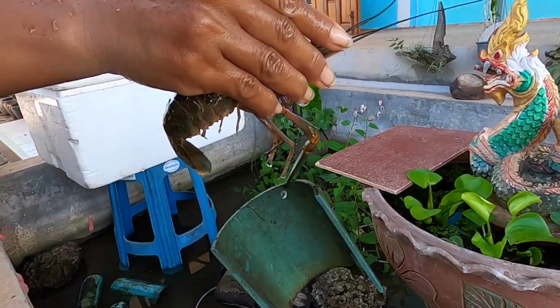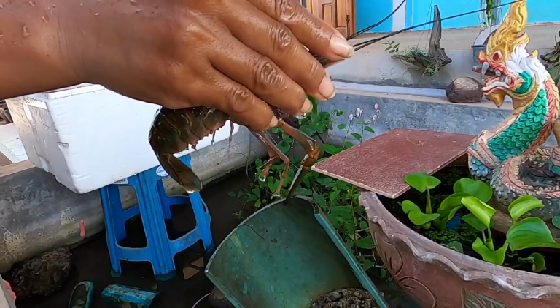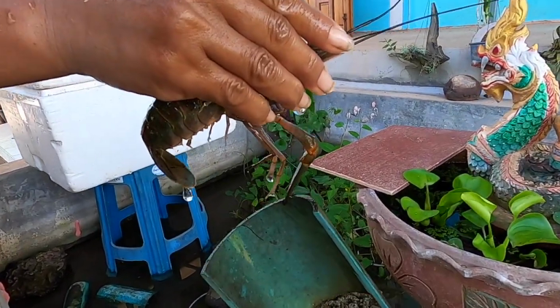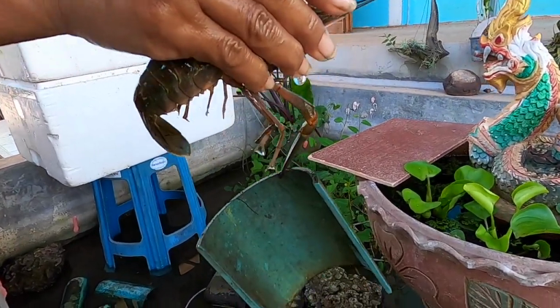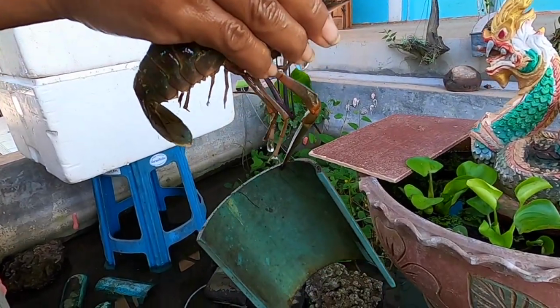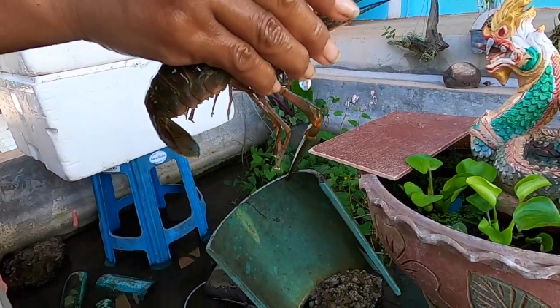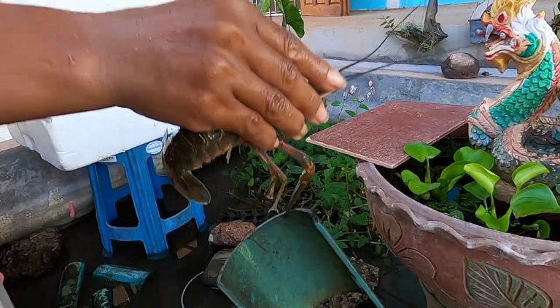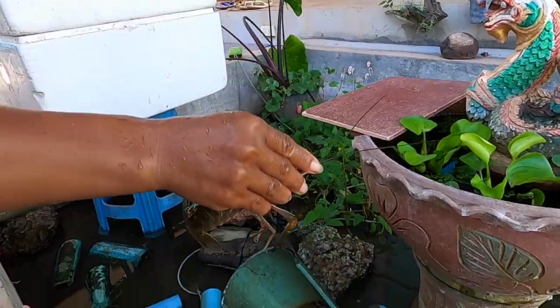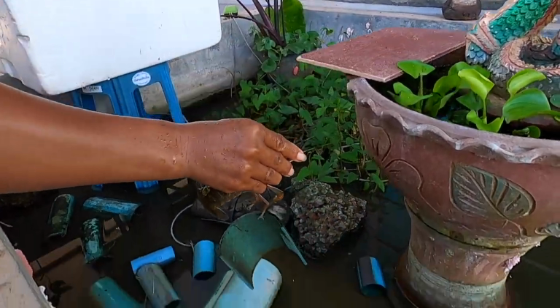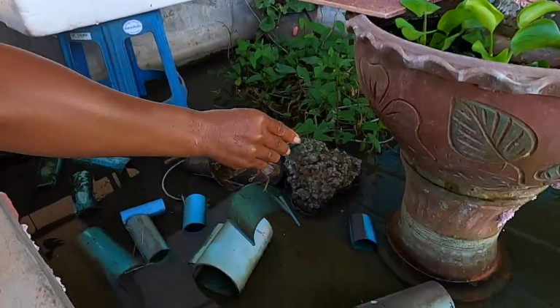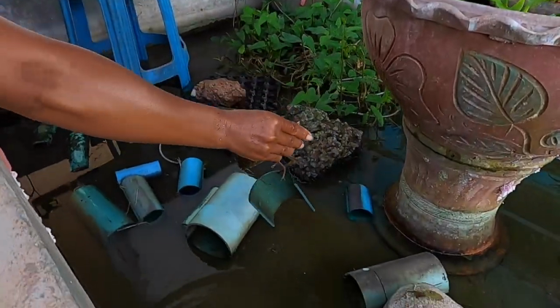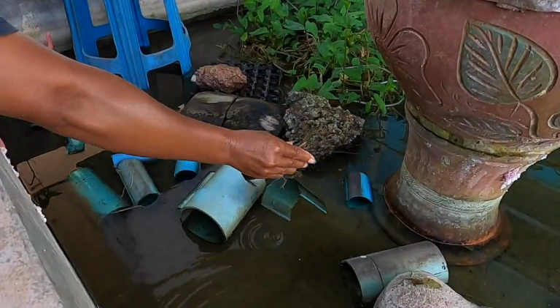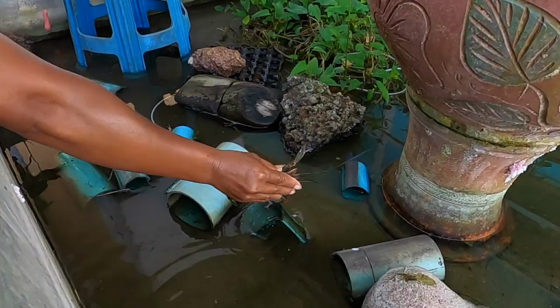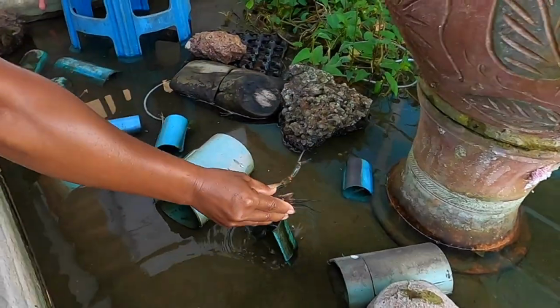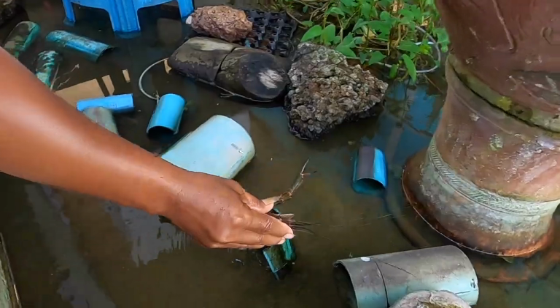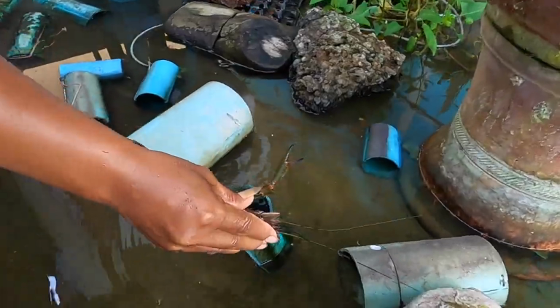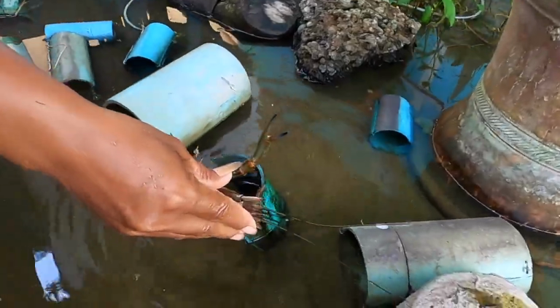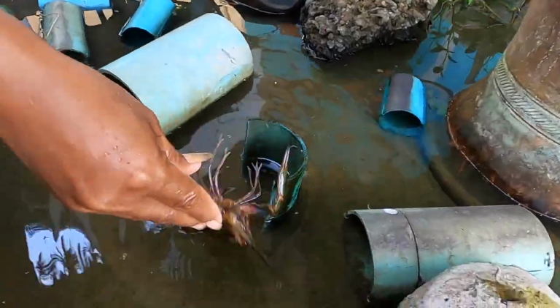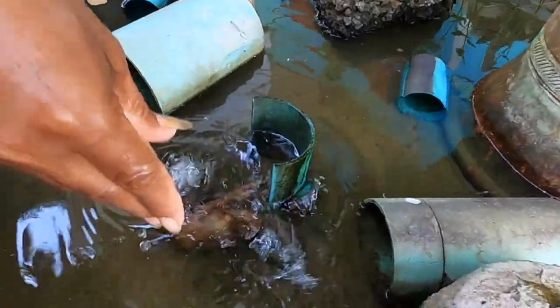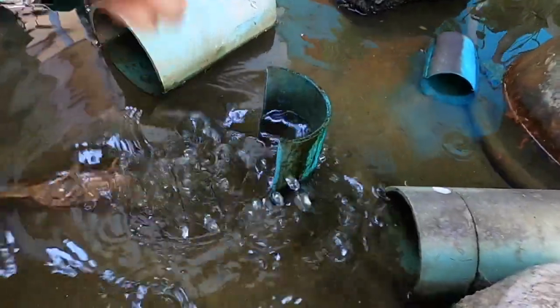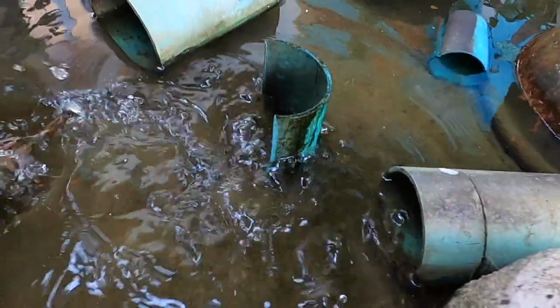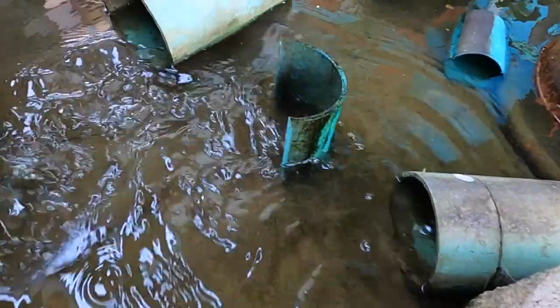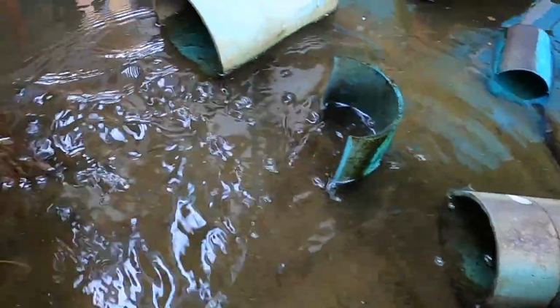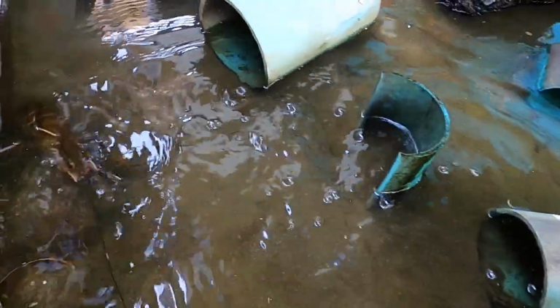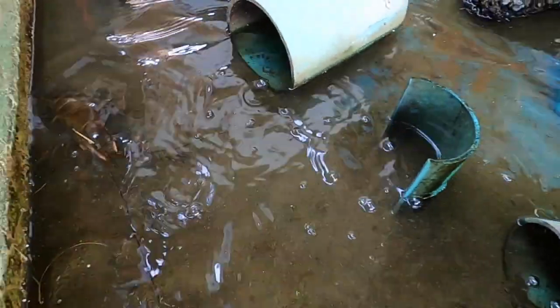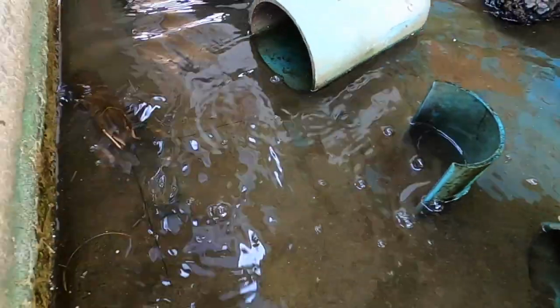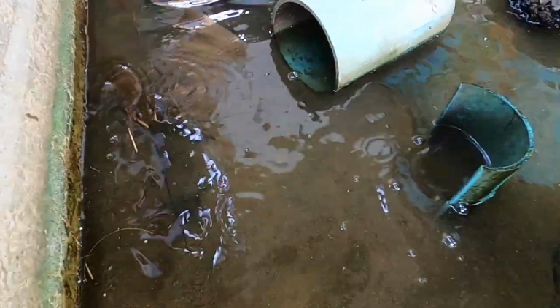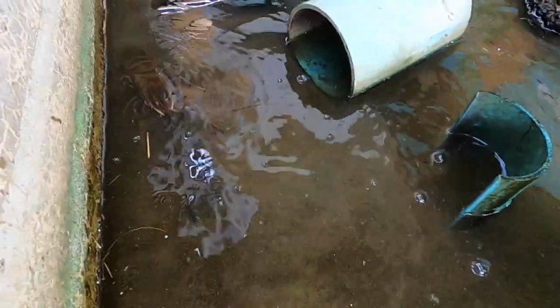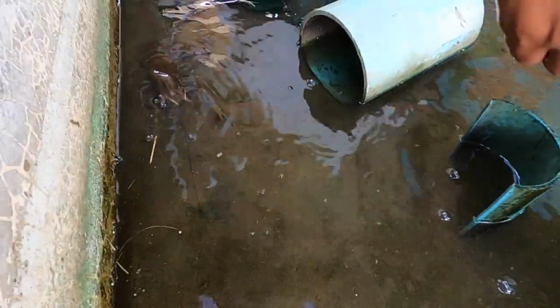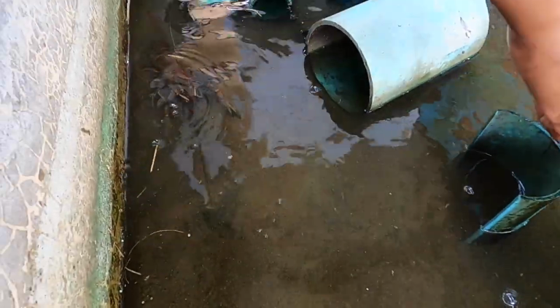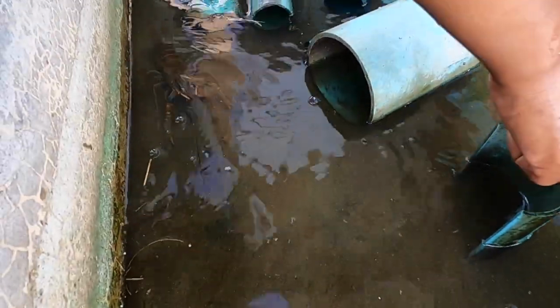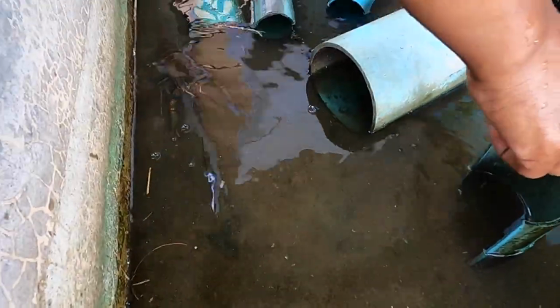Toon's got the world's strongest crayfish — she won't let go of her house. She's moving house. It's like a gypsy, isn't it? A Romanian gypsy crayfish.